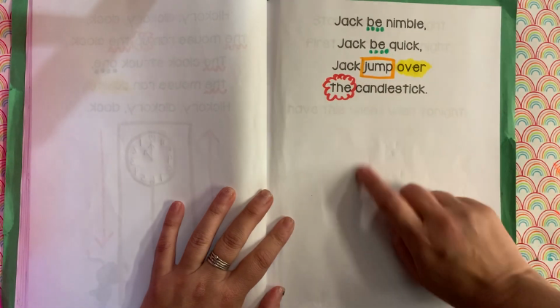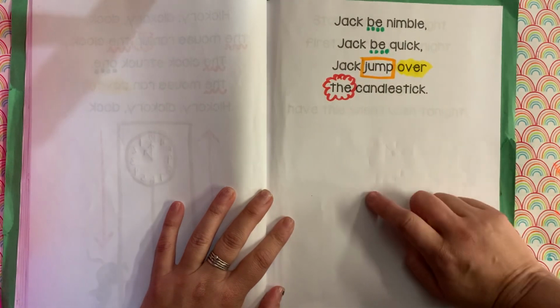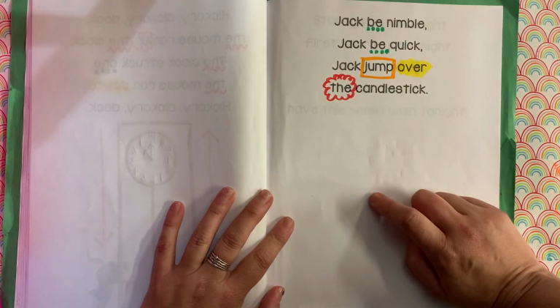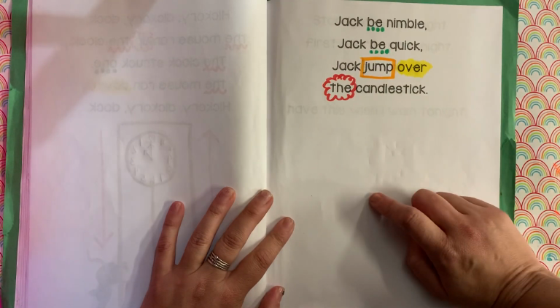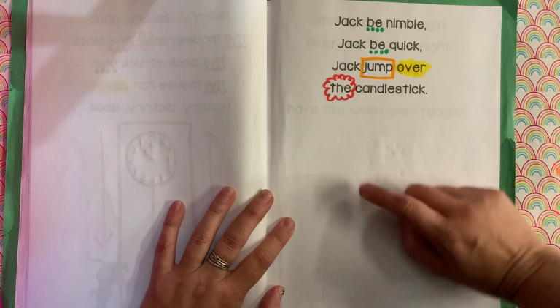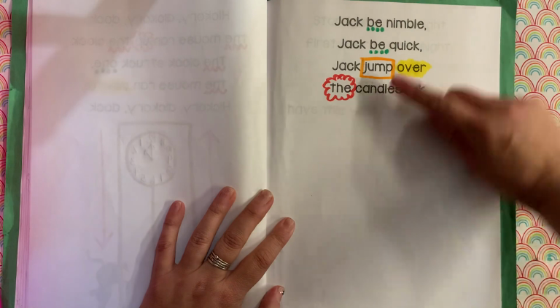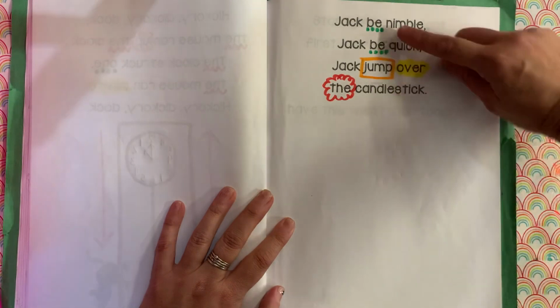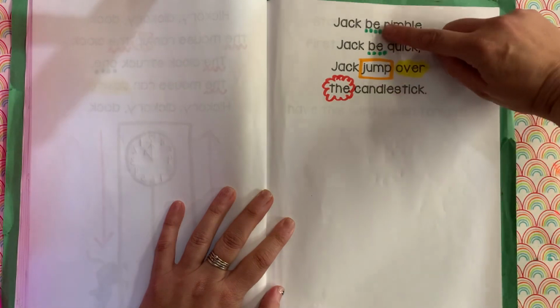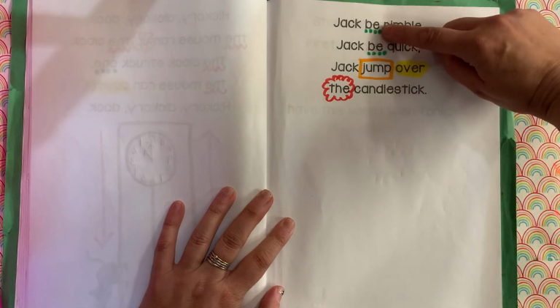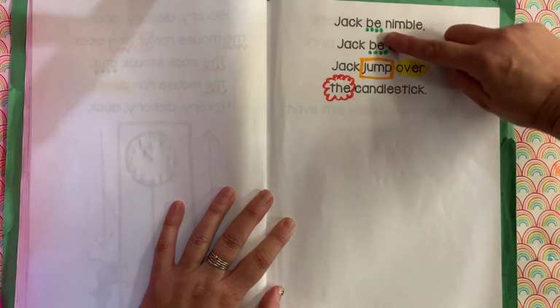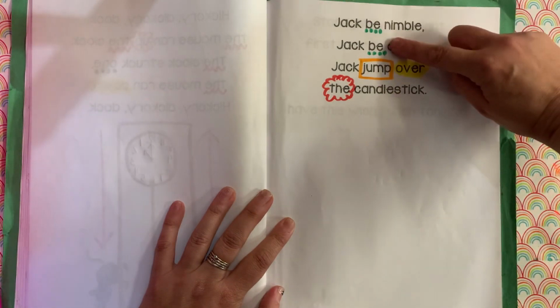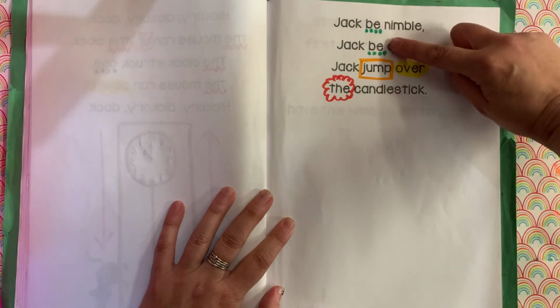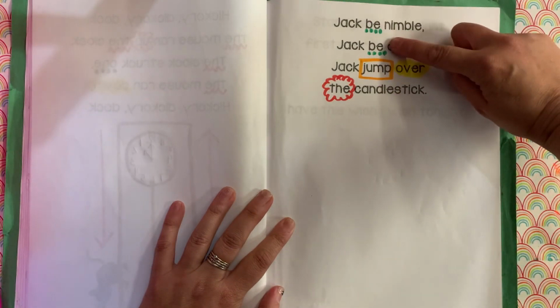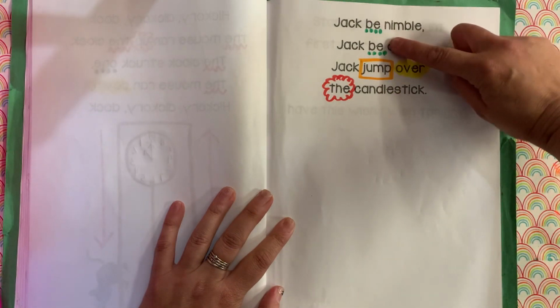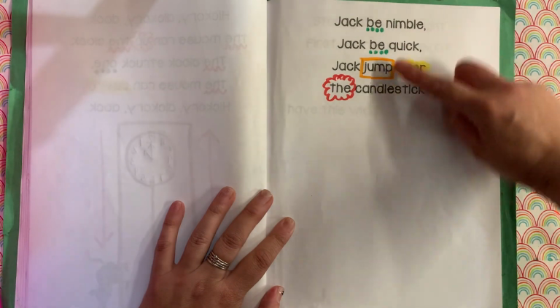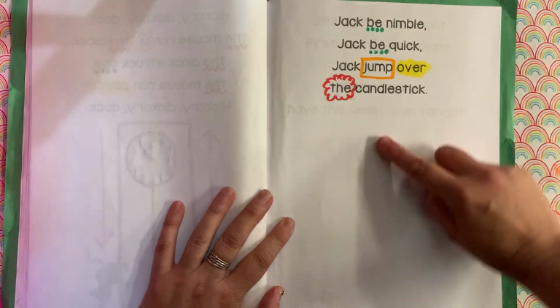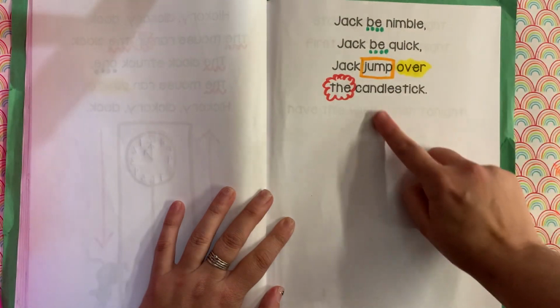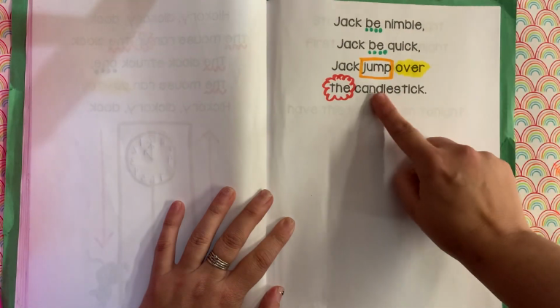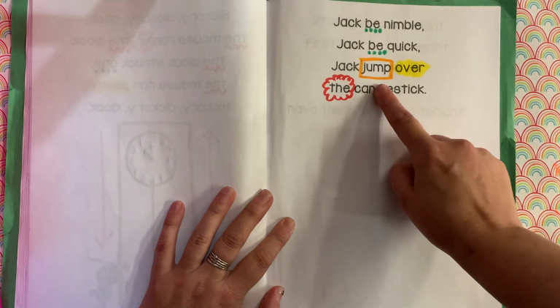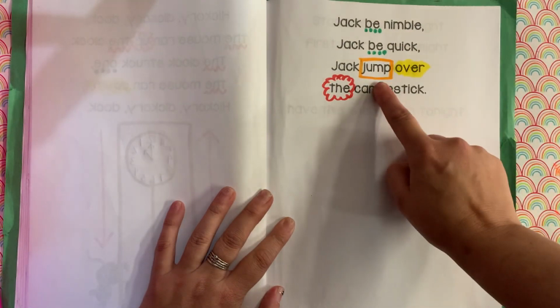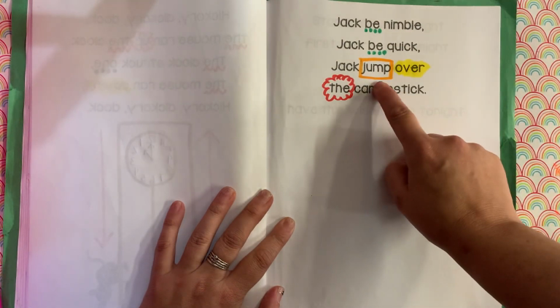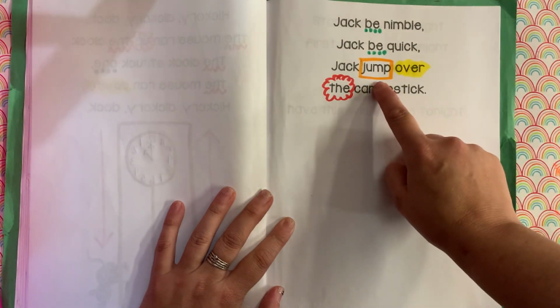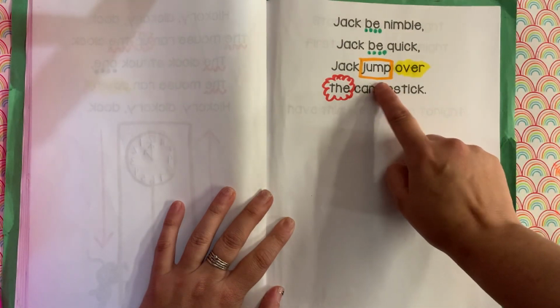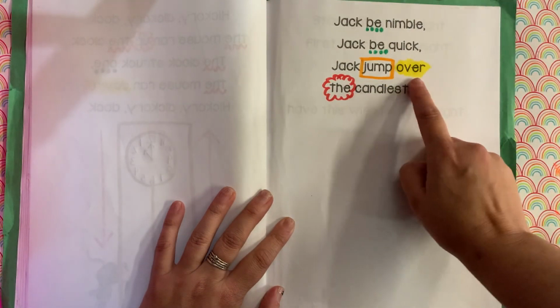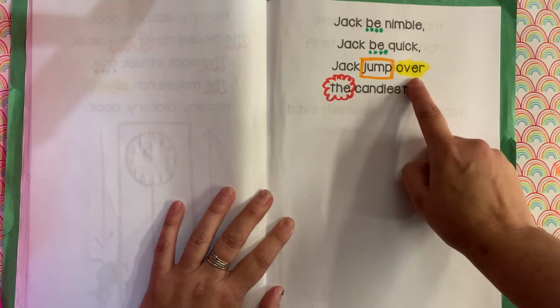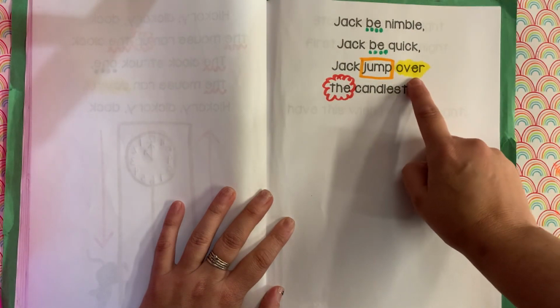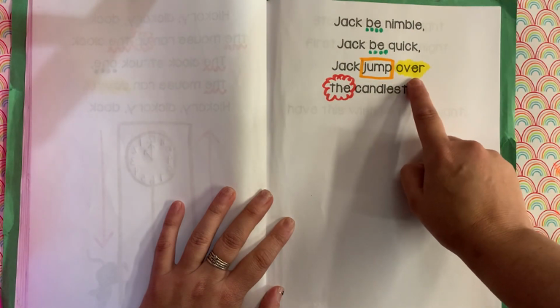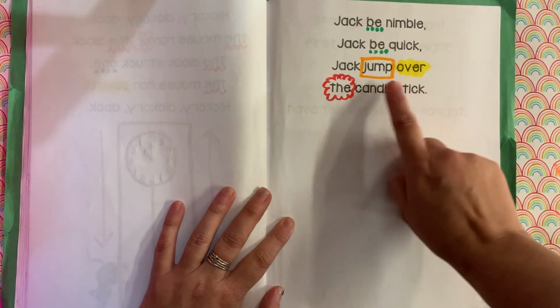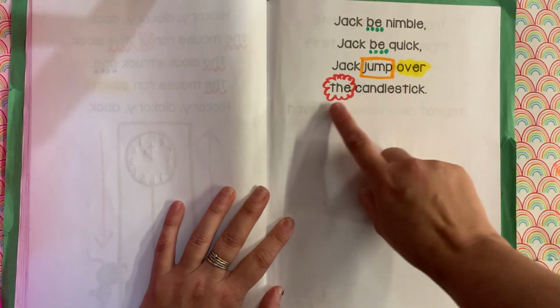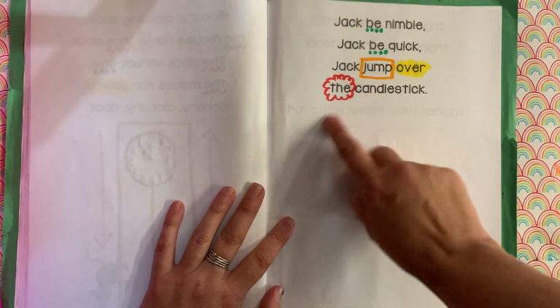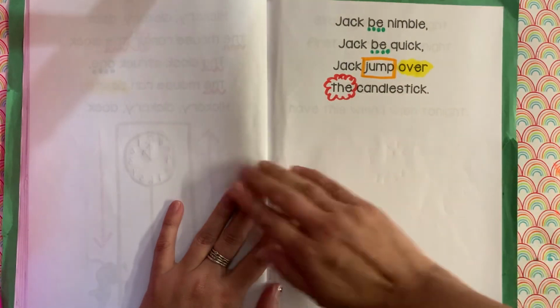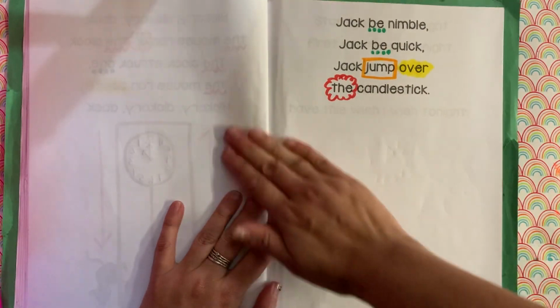Yesterday we practiced 'be.' We practiced 'jump over' and 'the.'